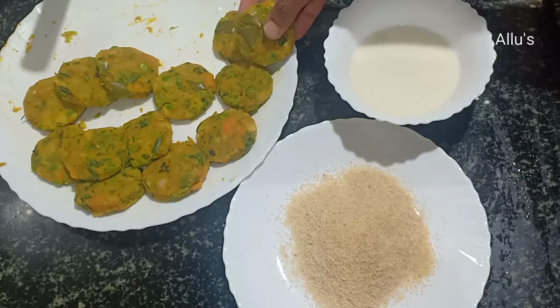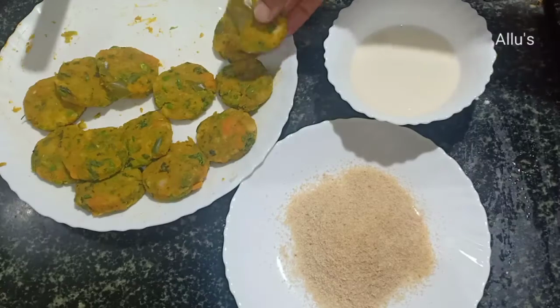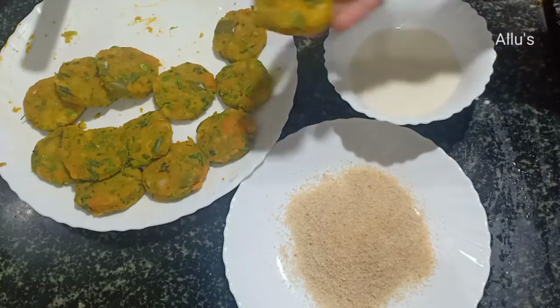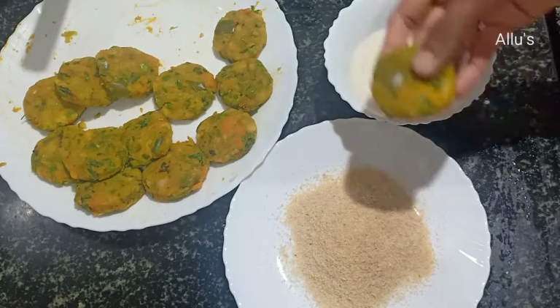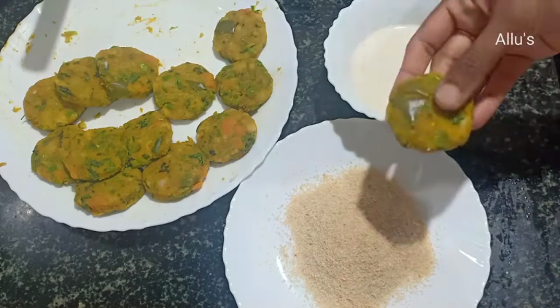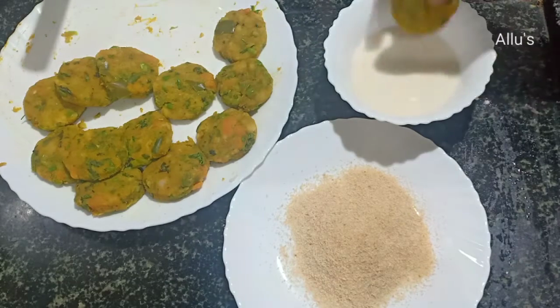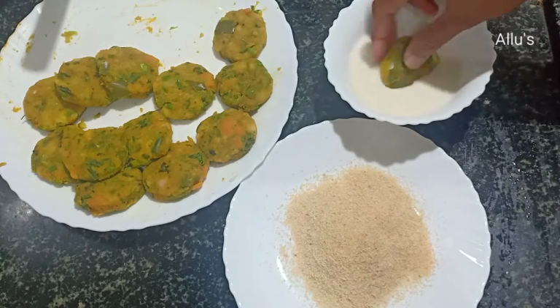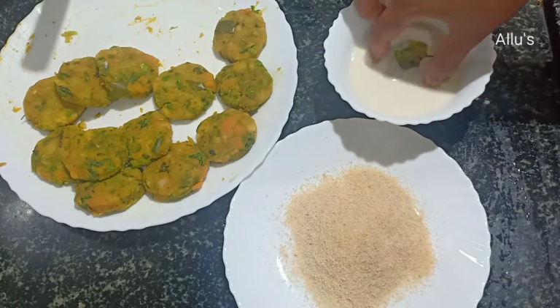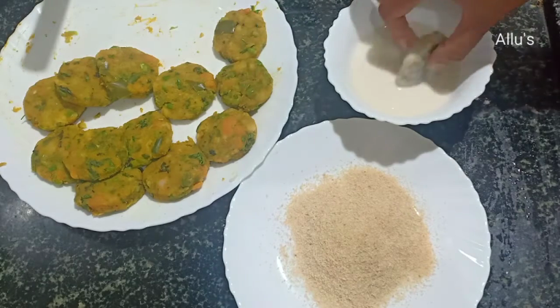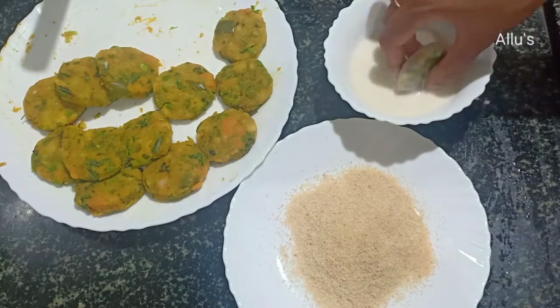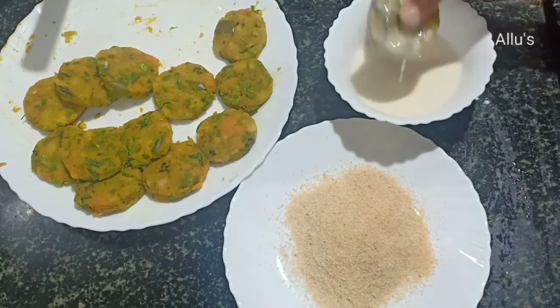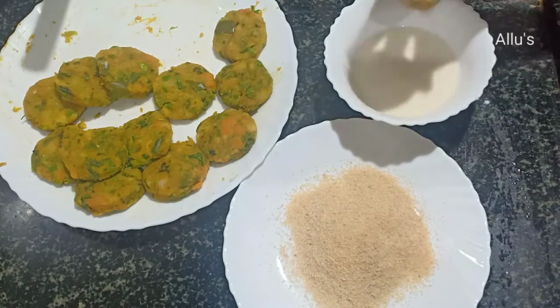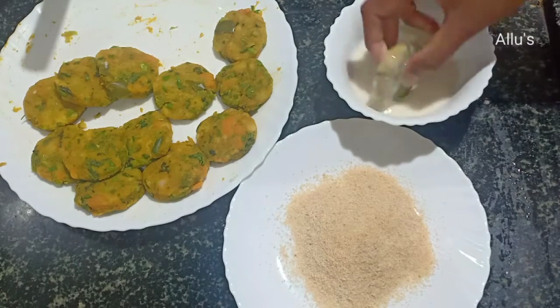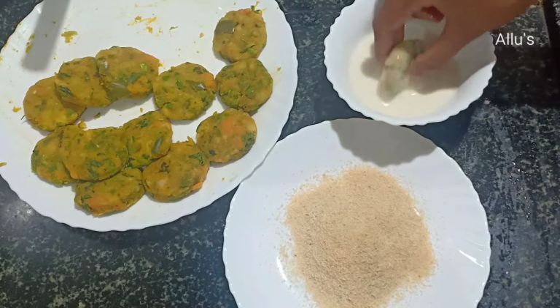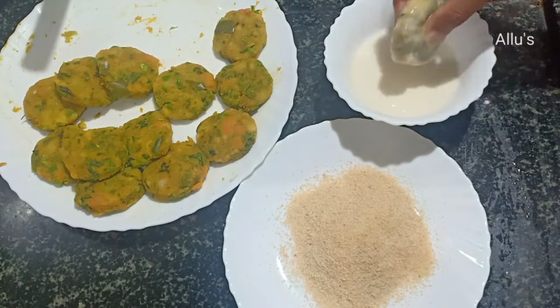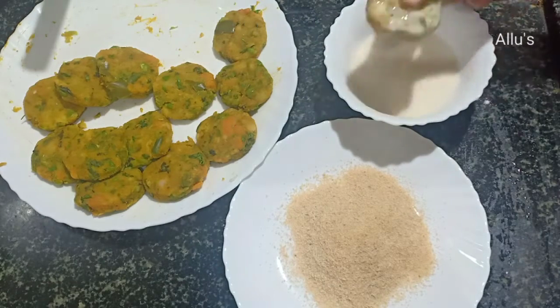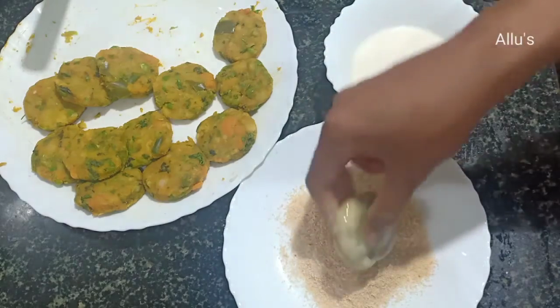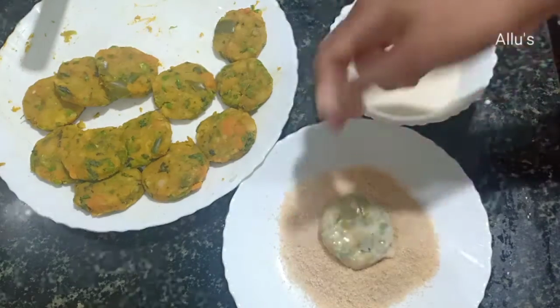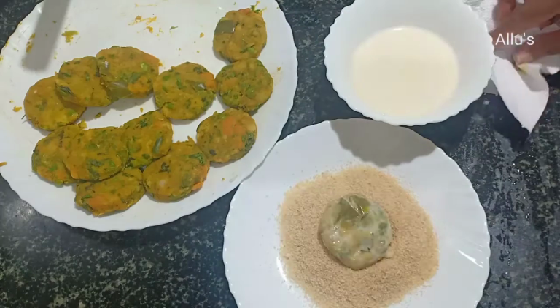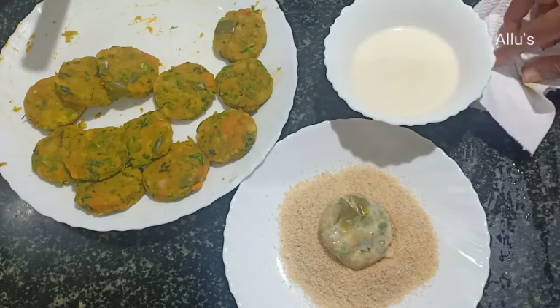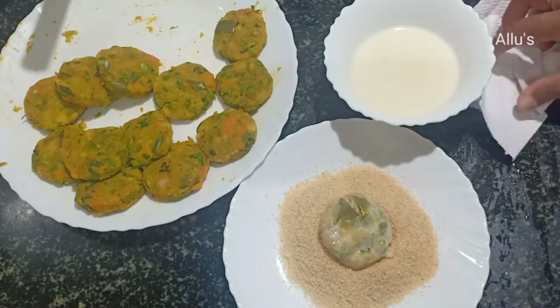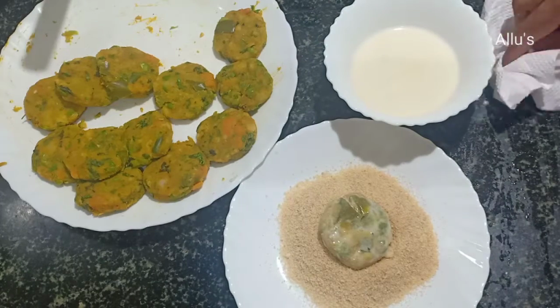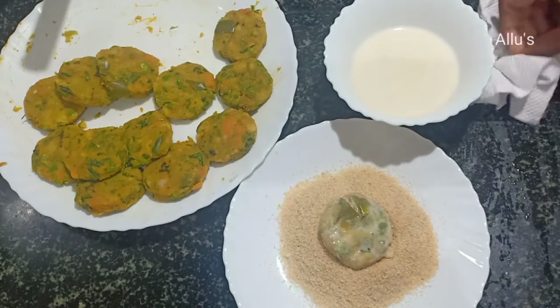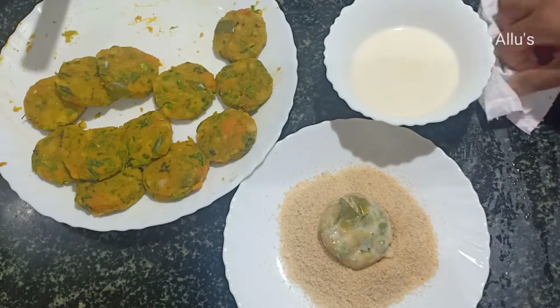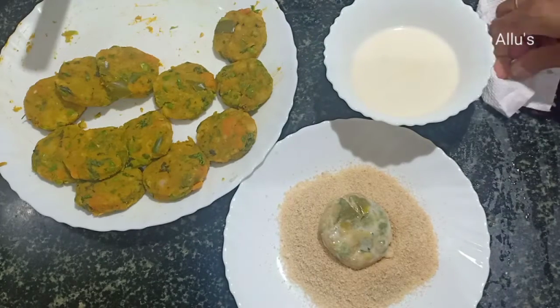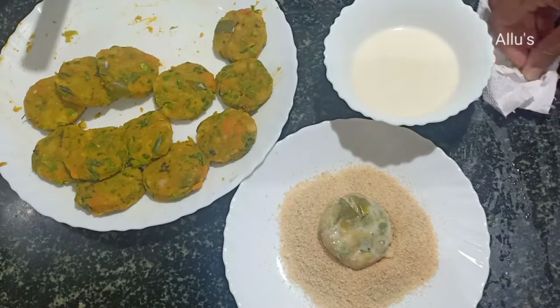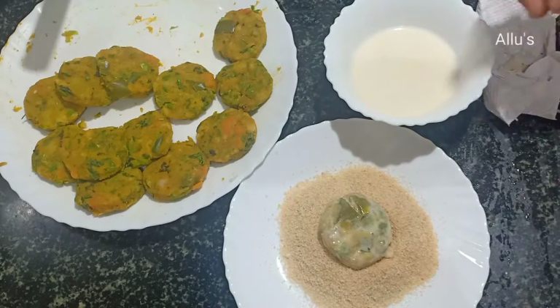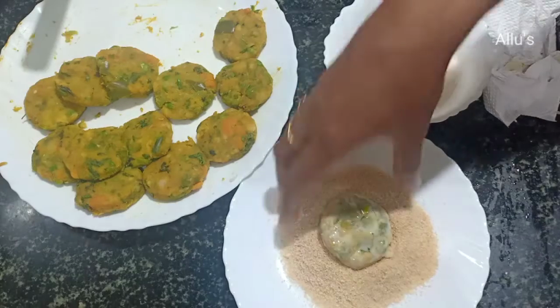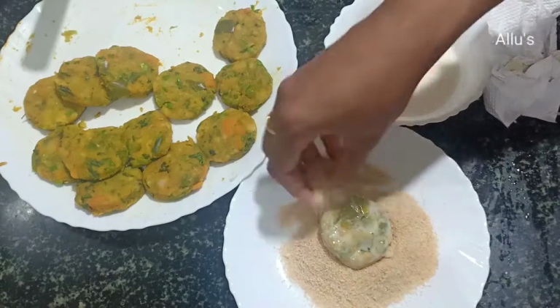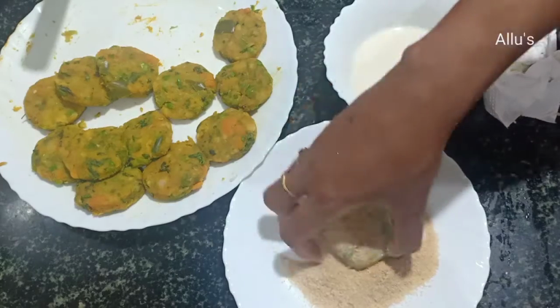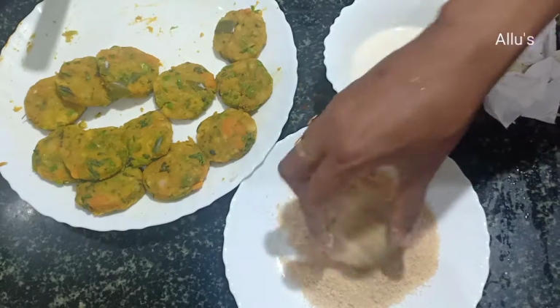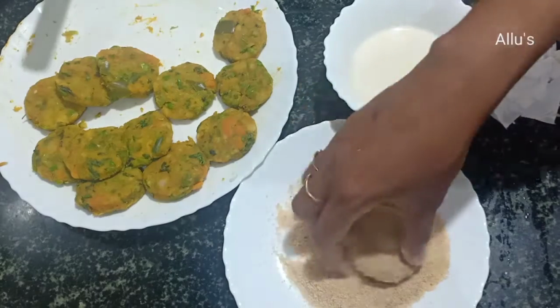Make a paste with maida and water. Now dip each cutlet in the maida batter and then coat it with breadcrumbs.